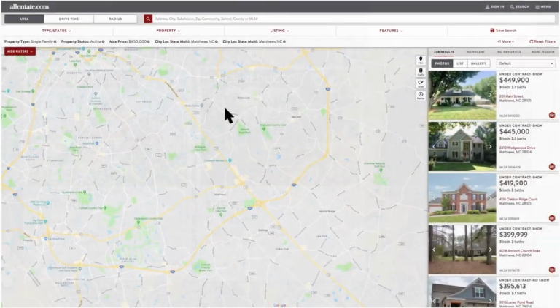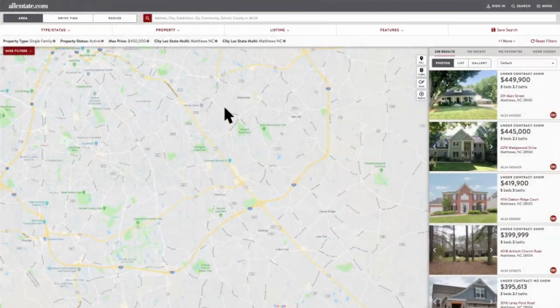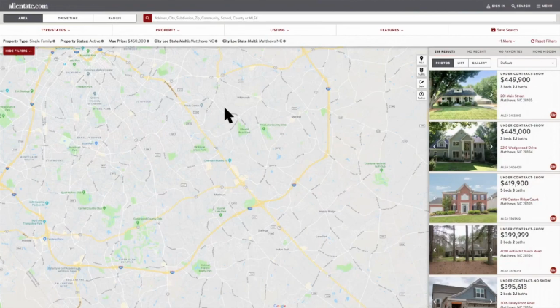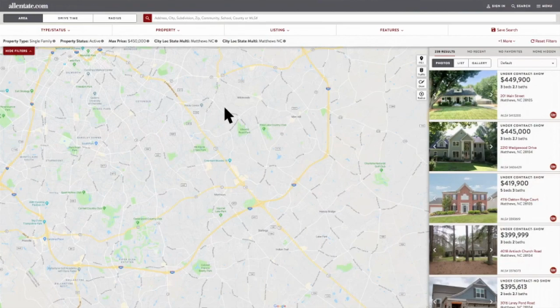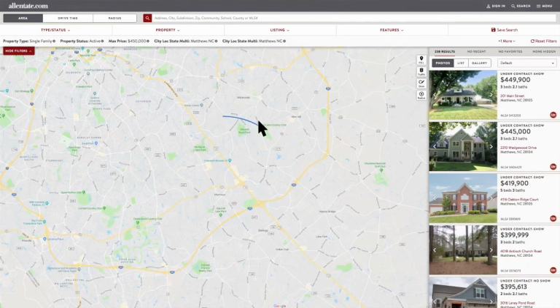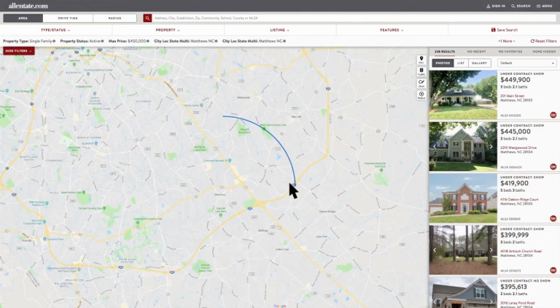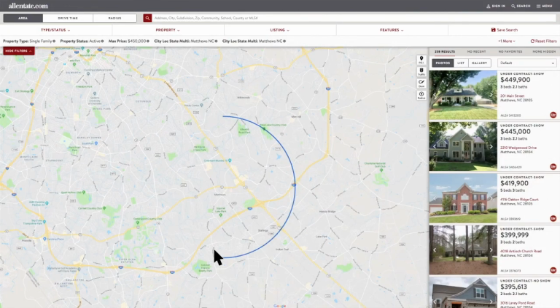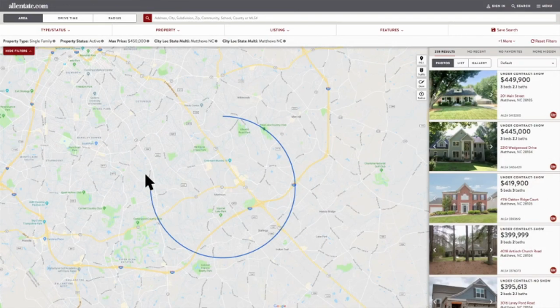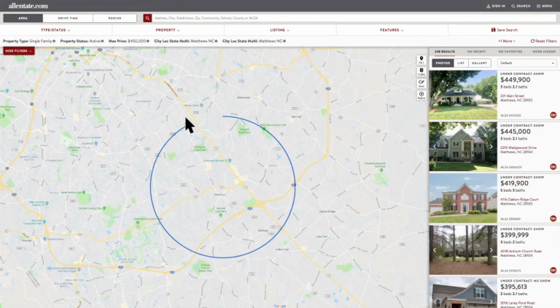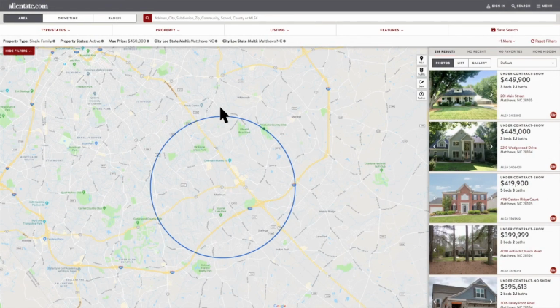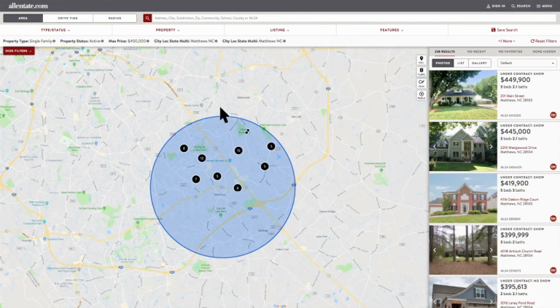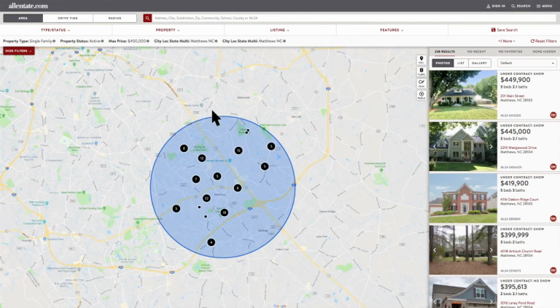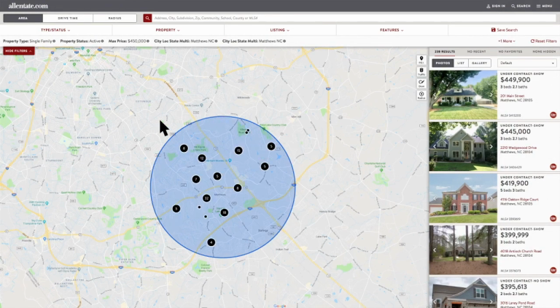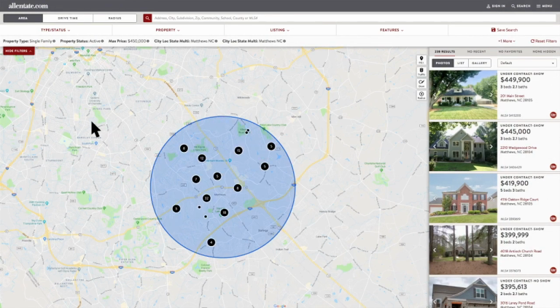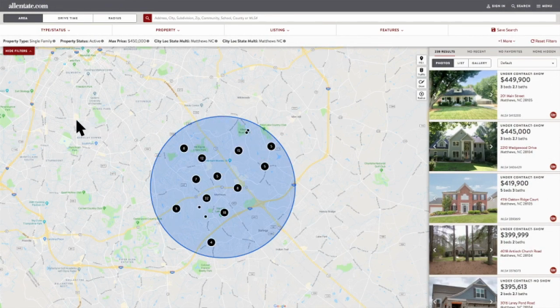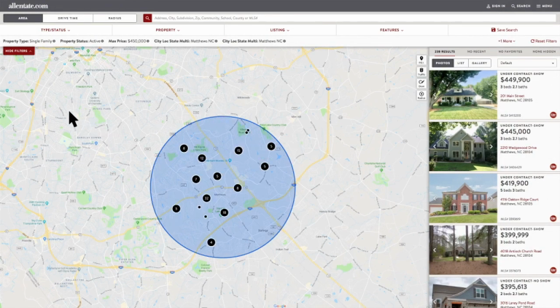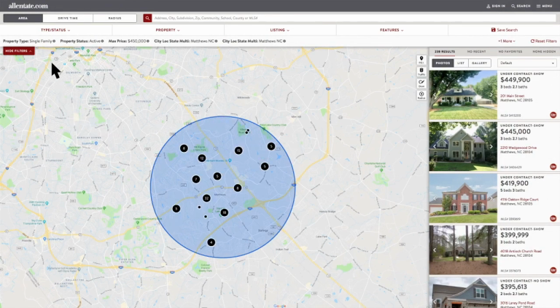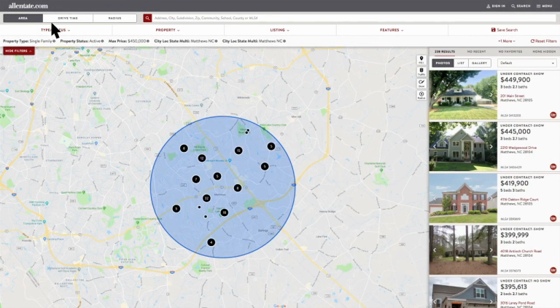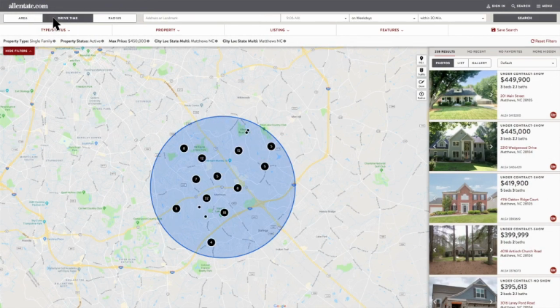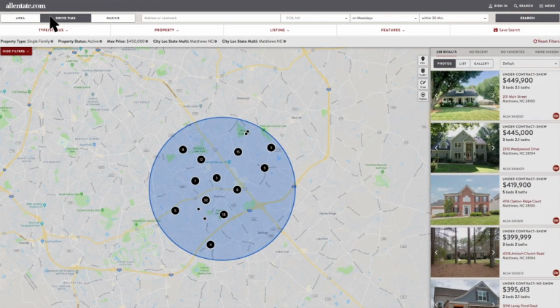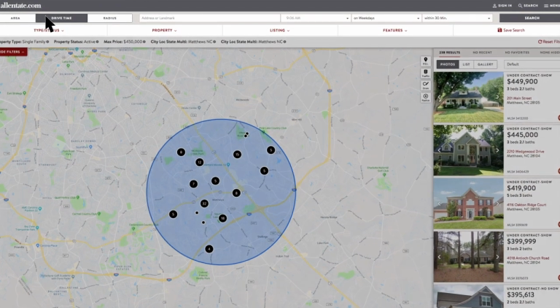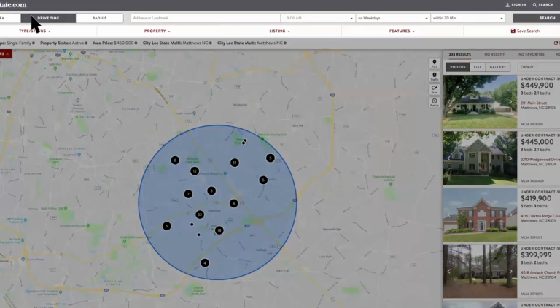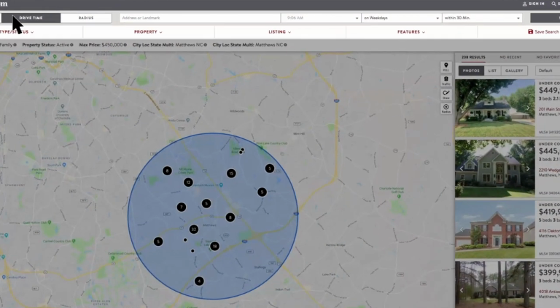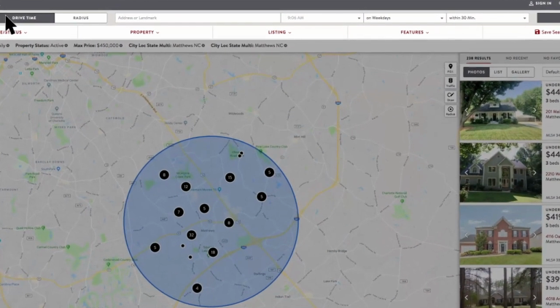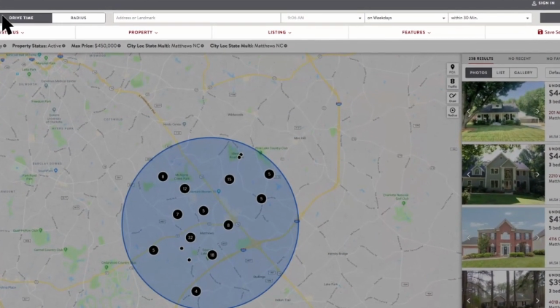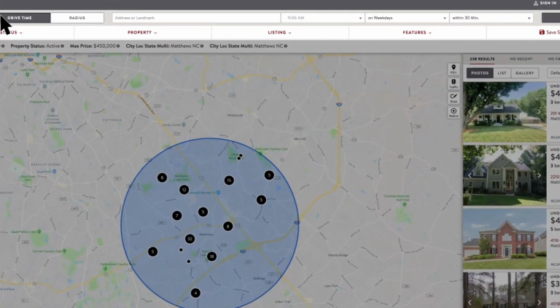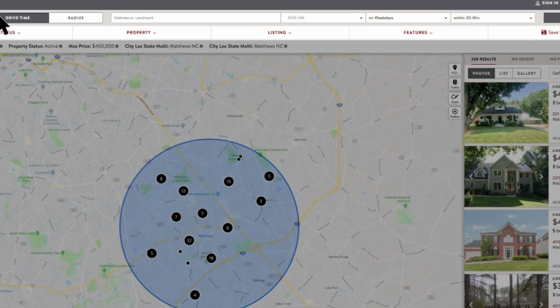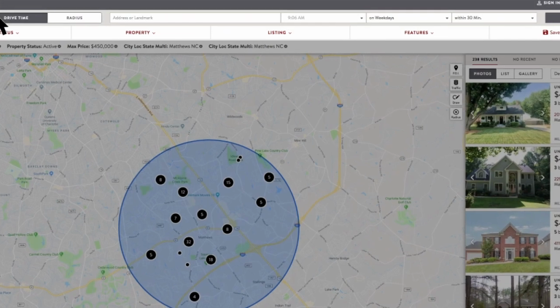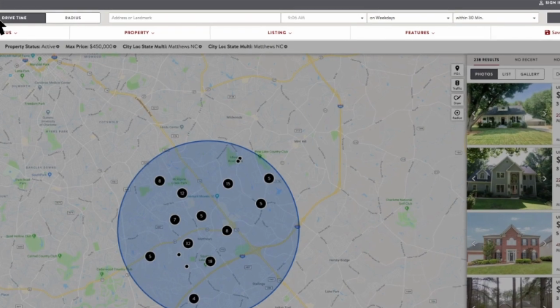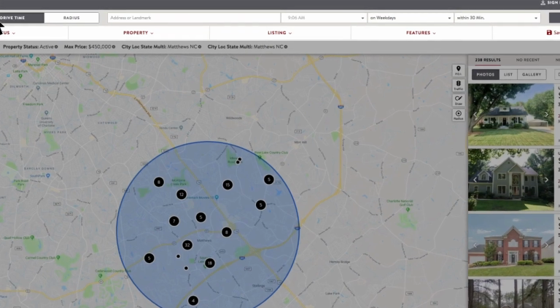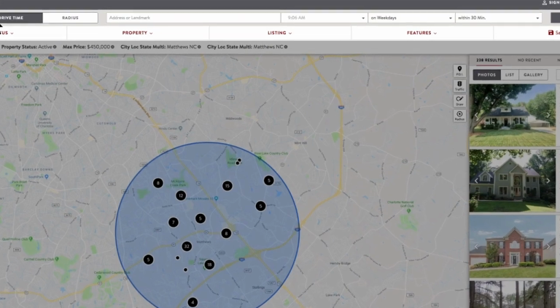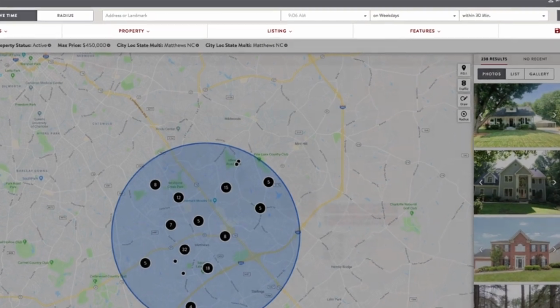Or, you can use our map search to find homes in an area you define or within a desired drive time to work.